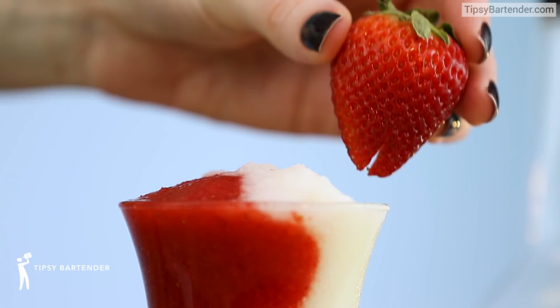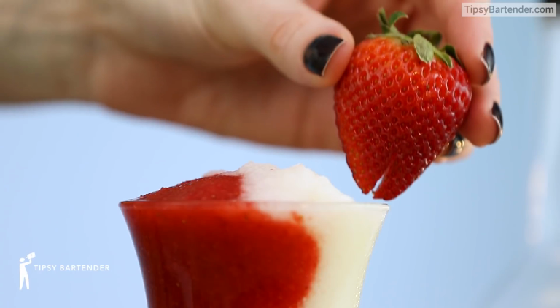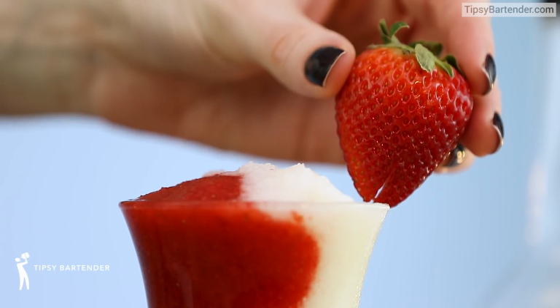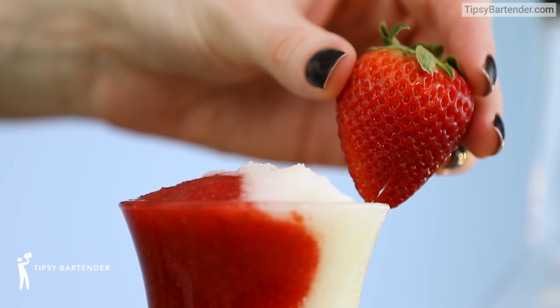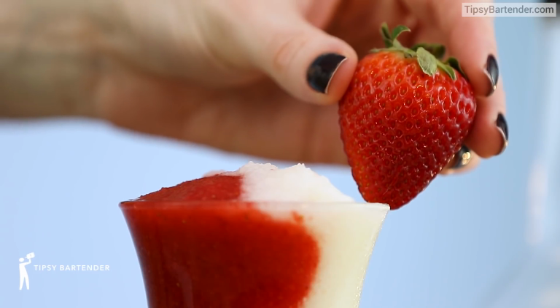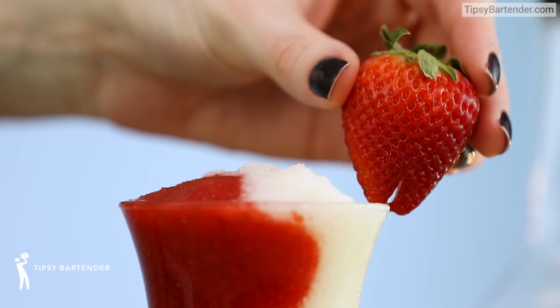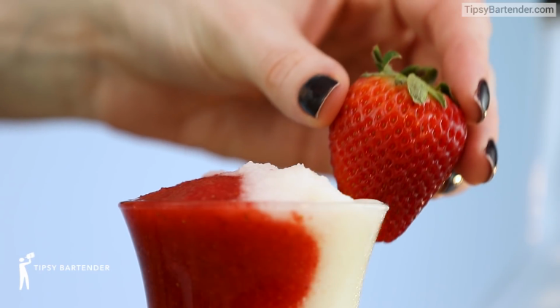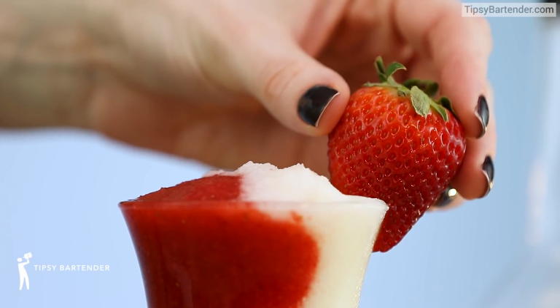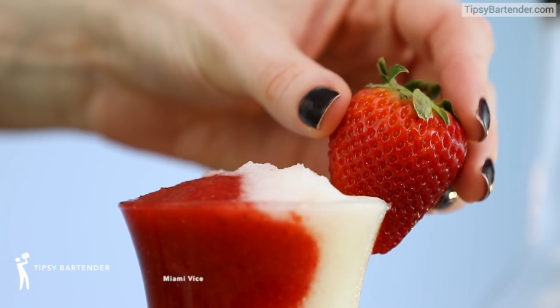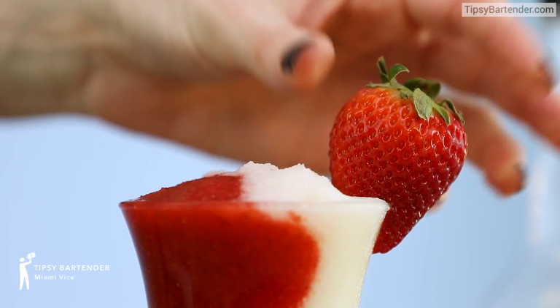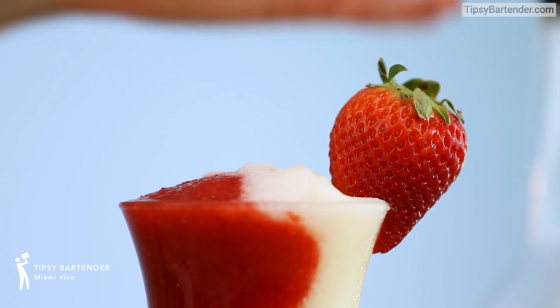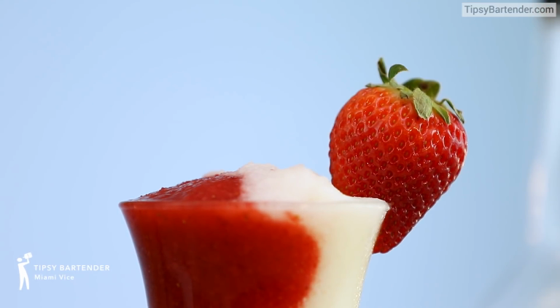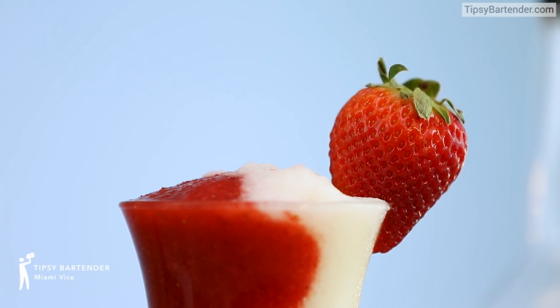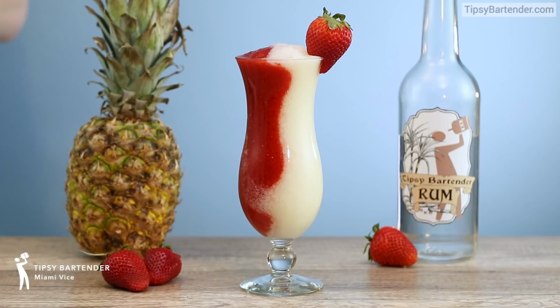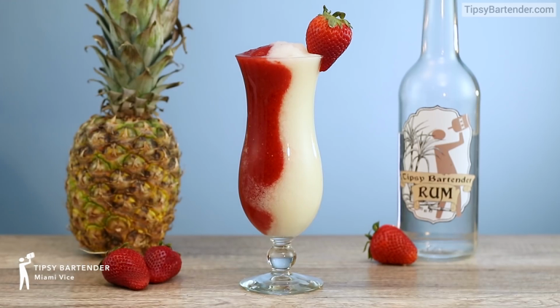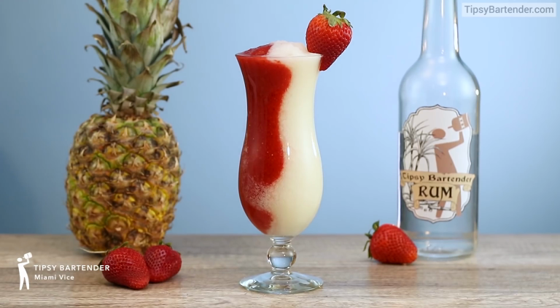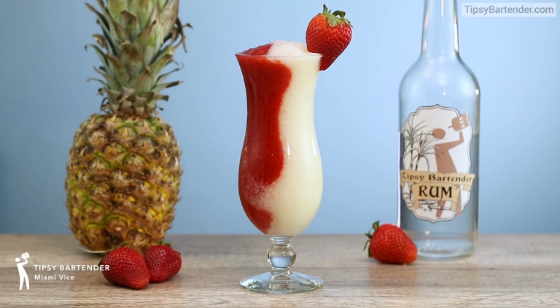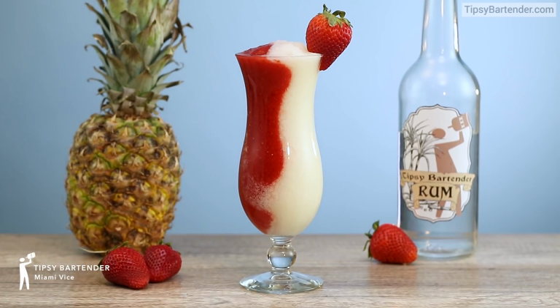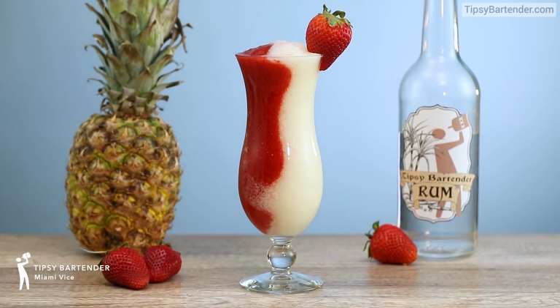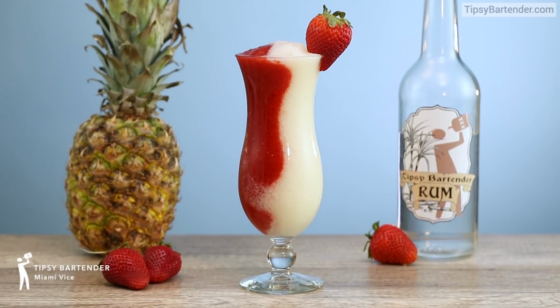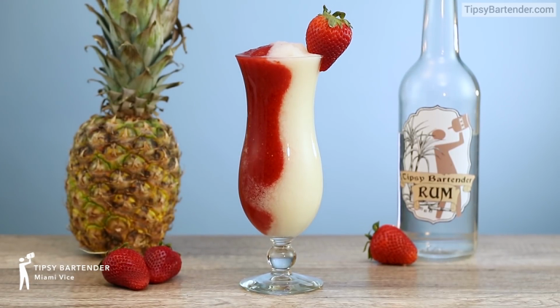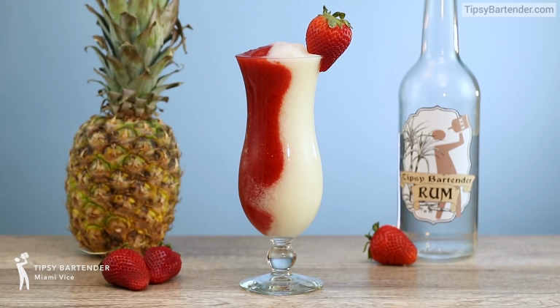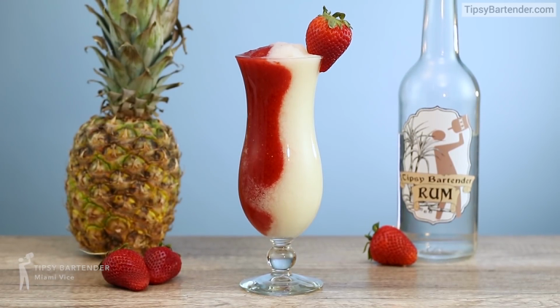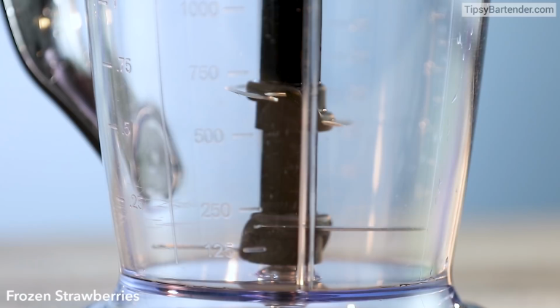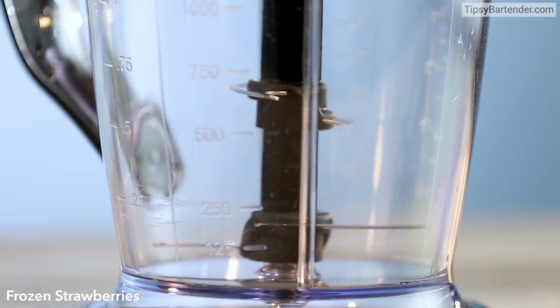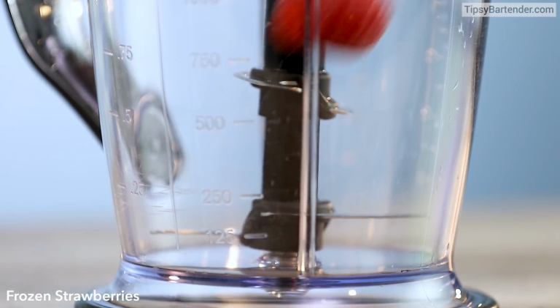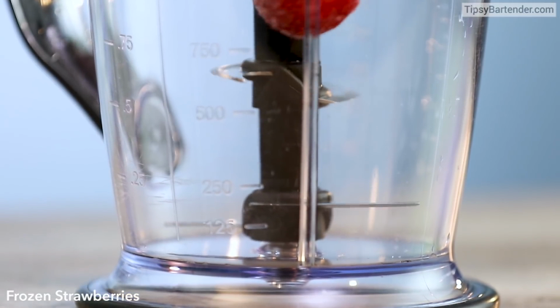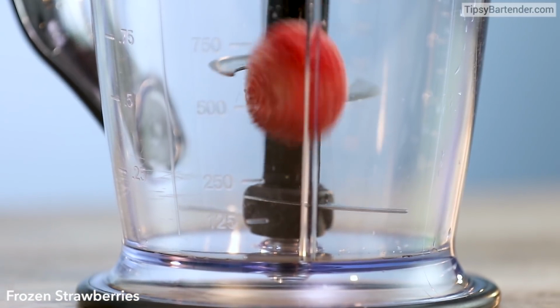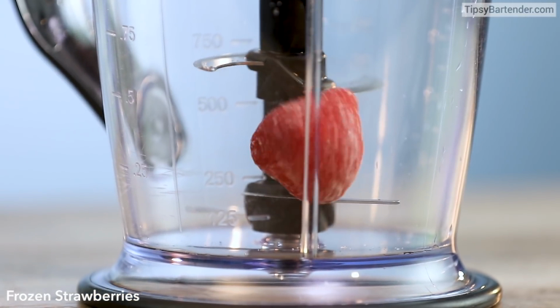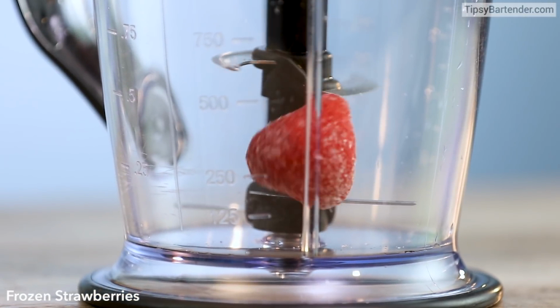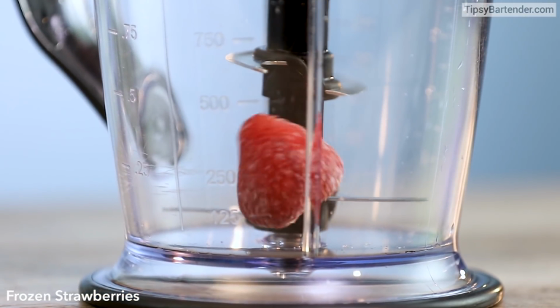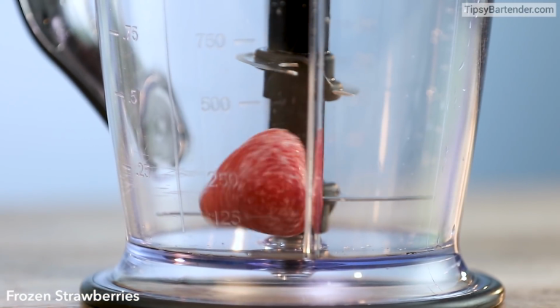A drink with two colors? Double the fun. Let's get into a Miami Vice.